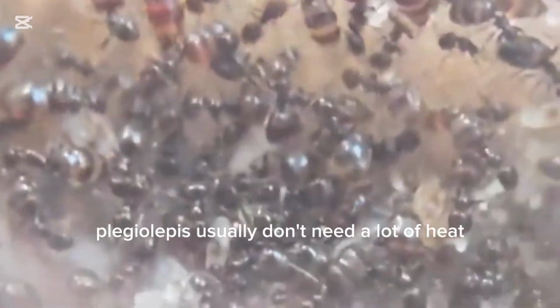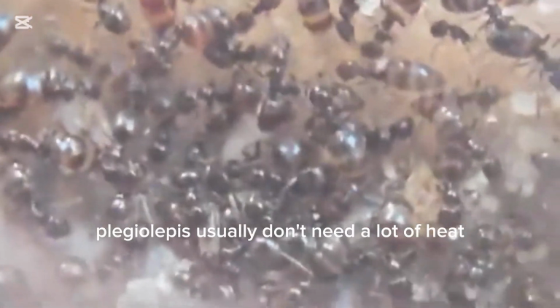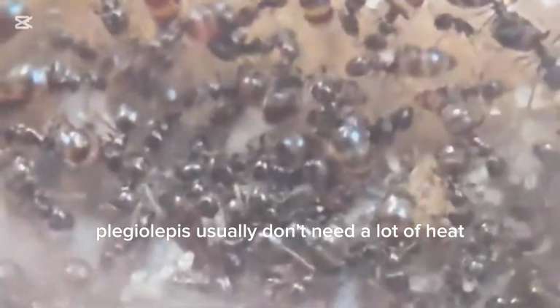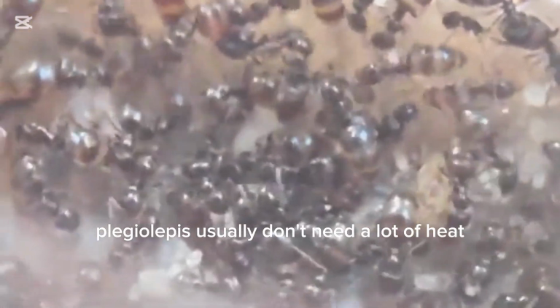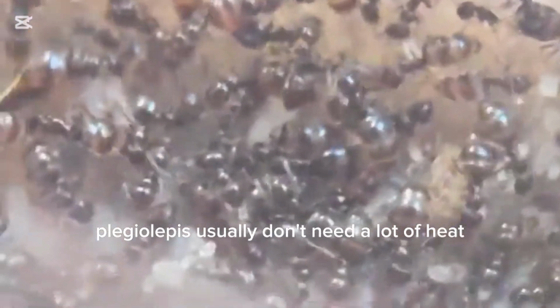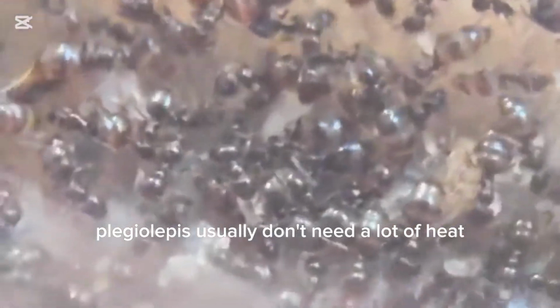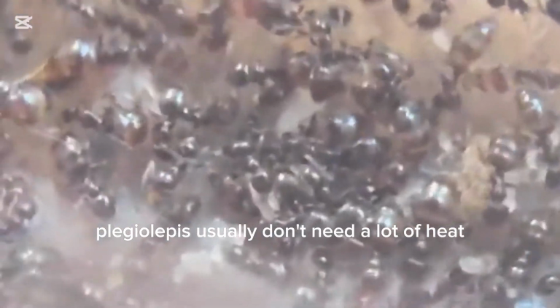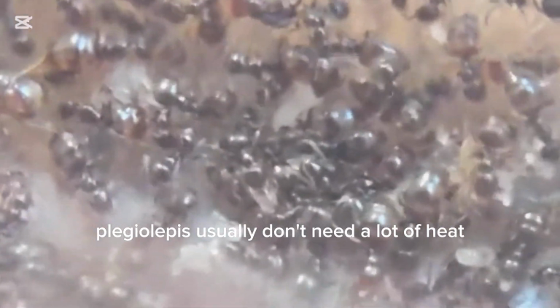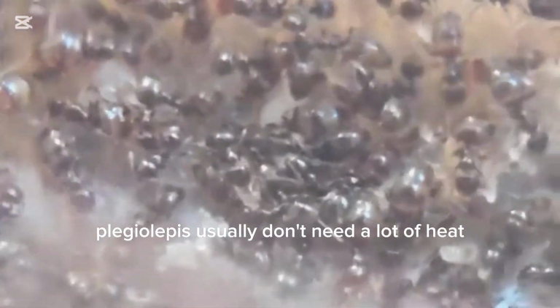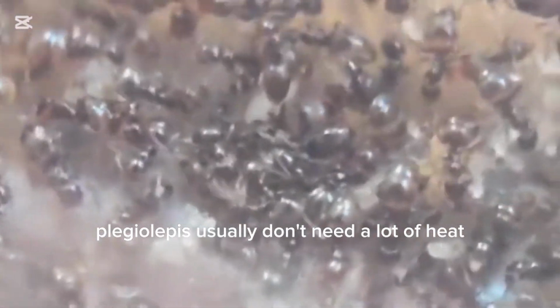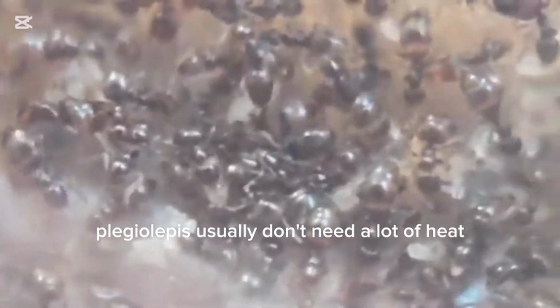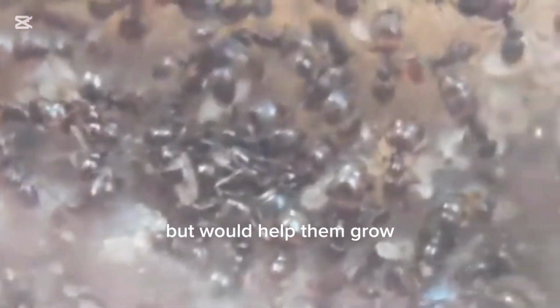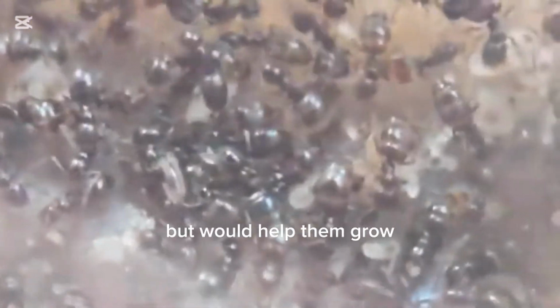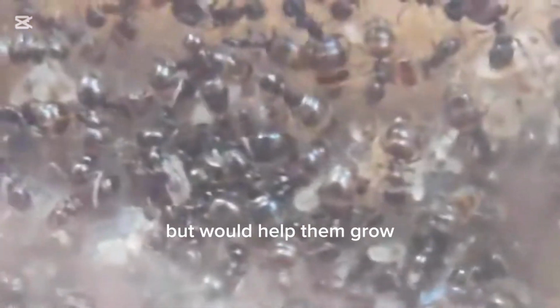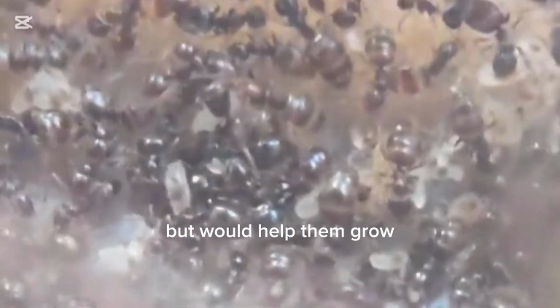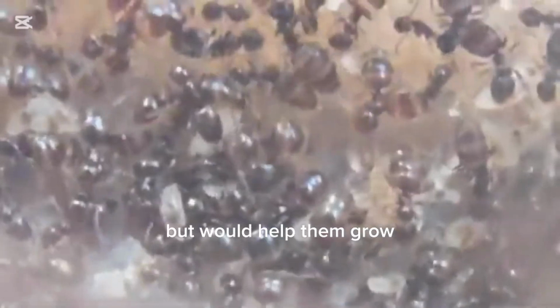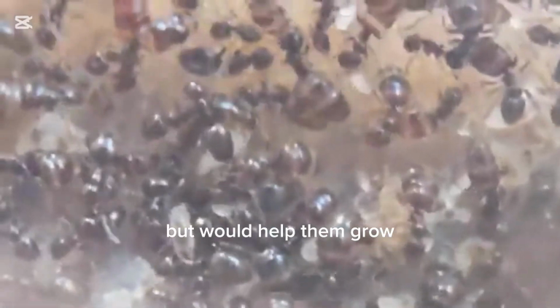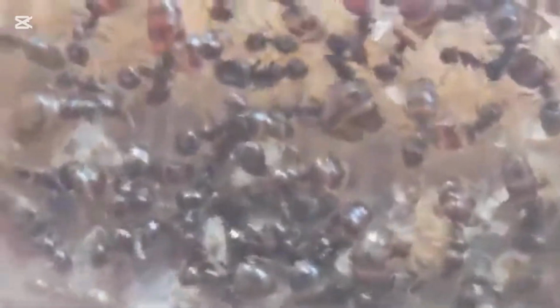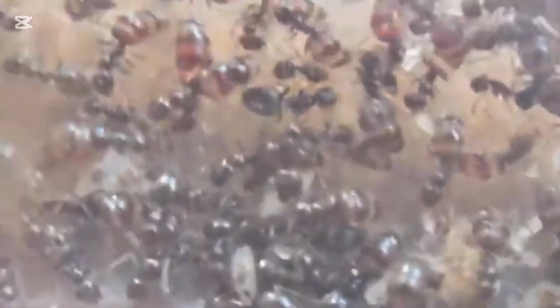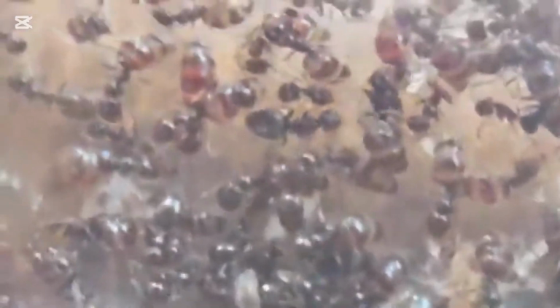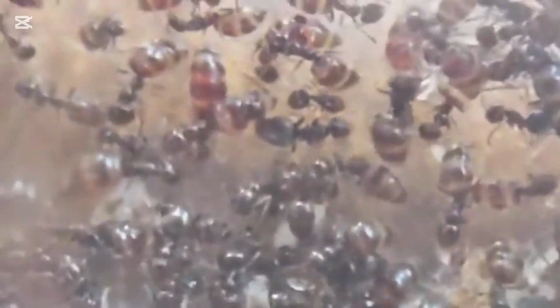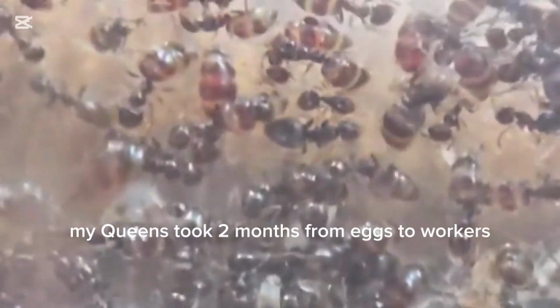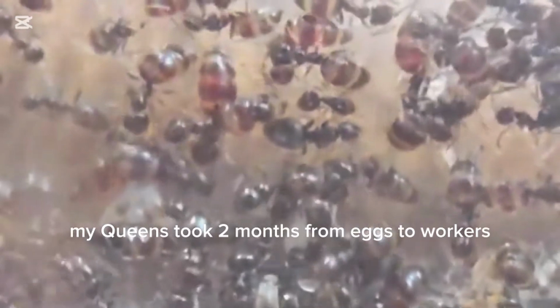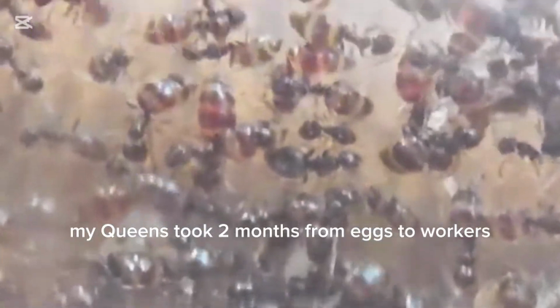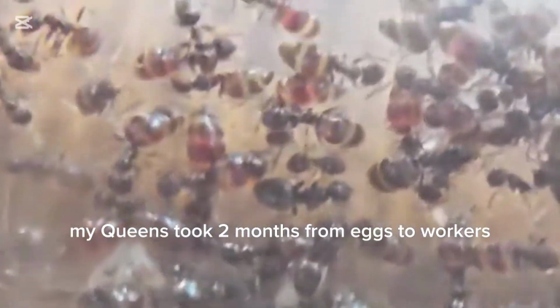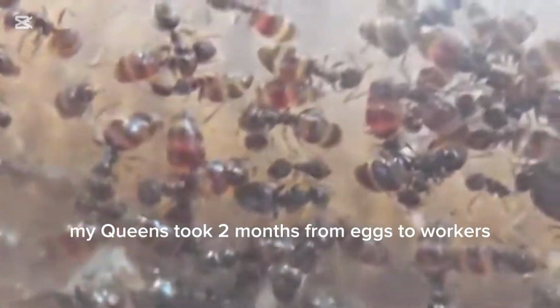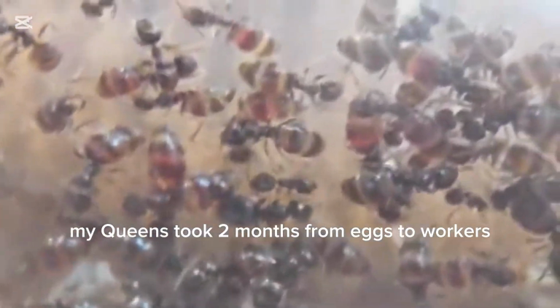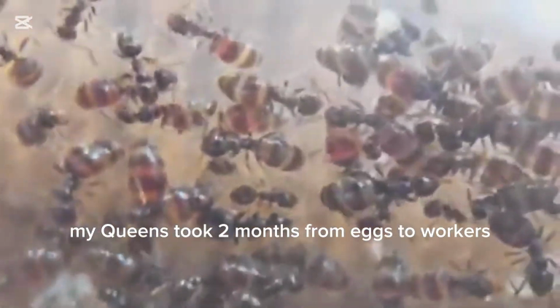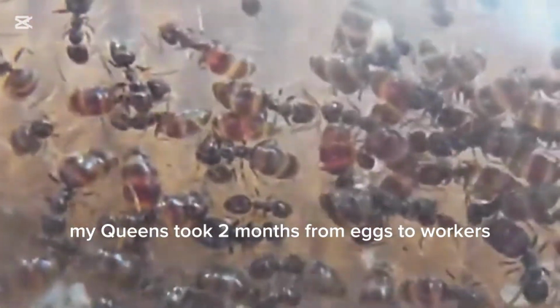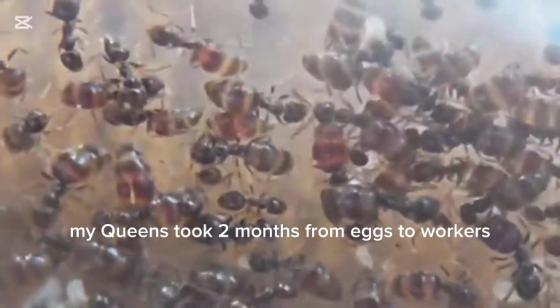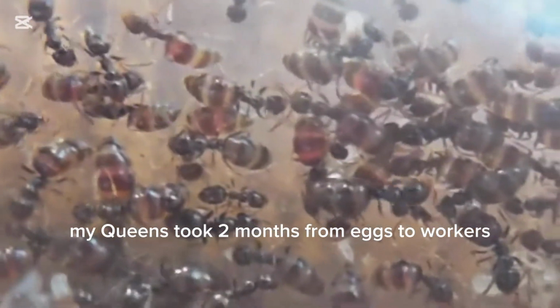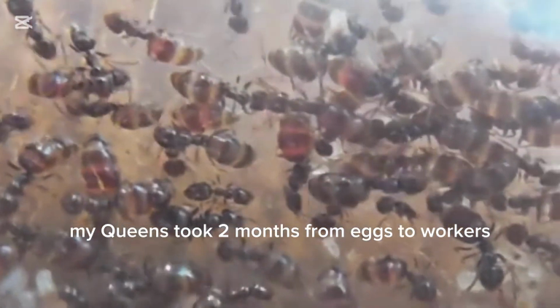Plagiolepis usually don't need a lot of heat, but it would help them grow. My queens took two months from eggs to workers.